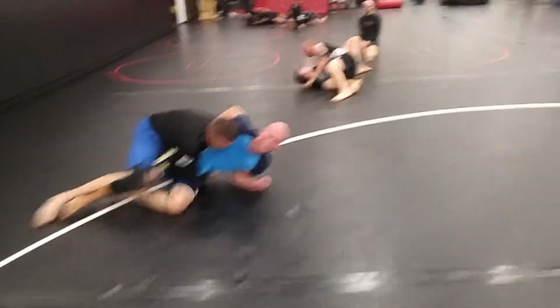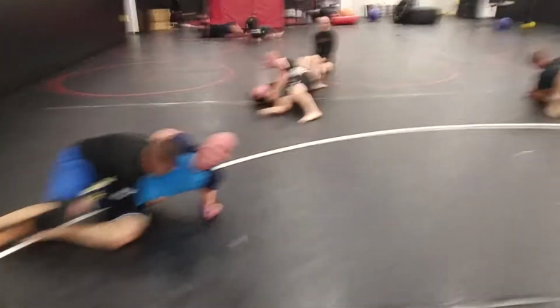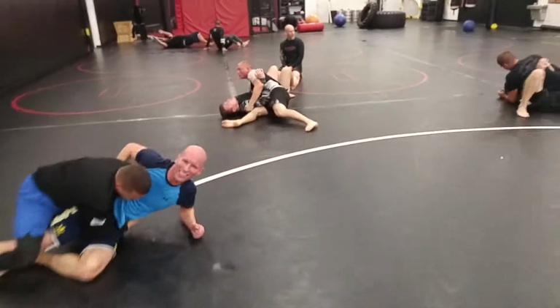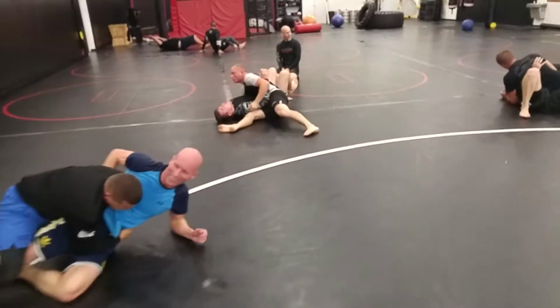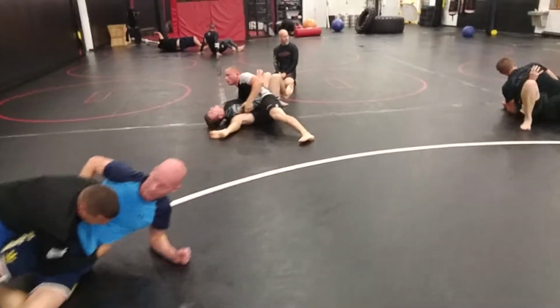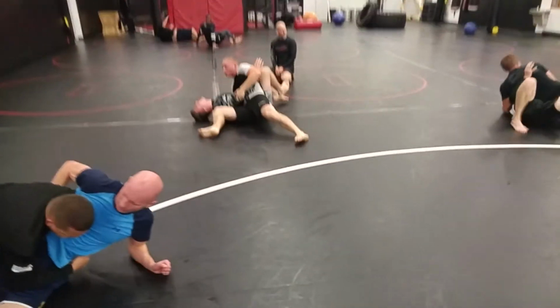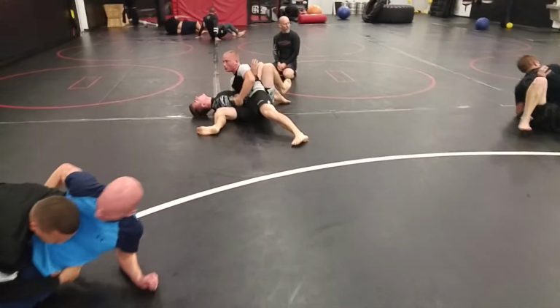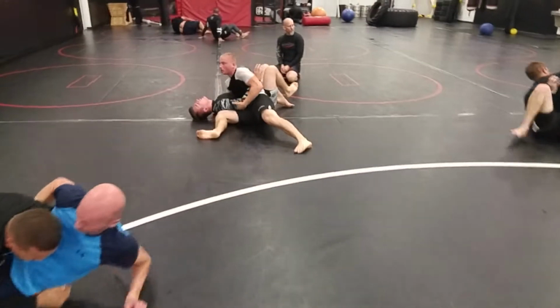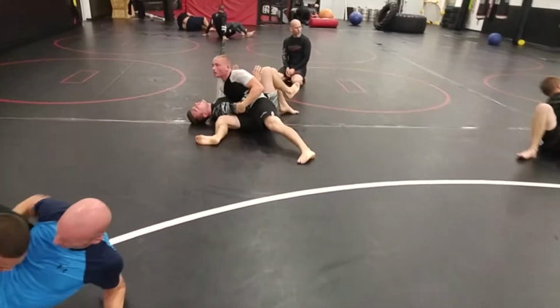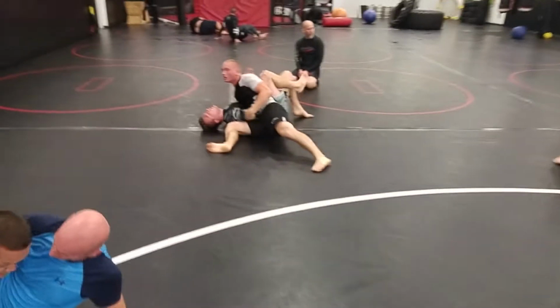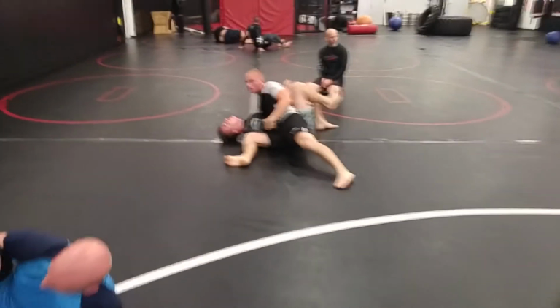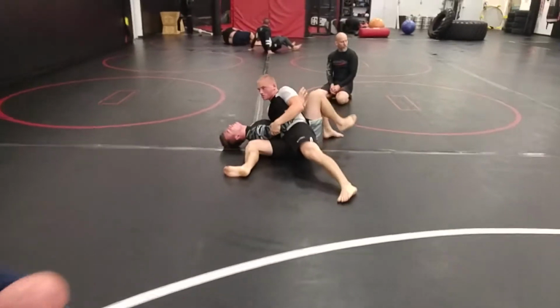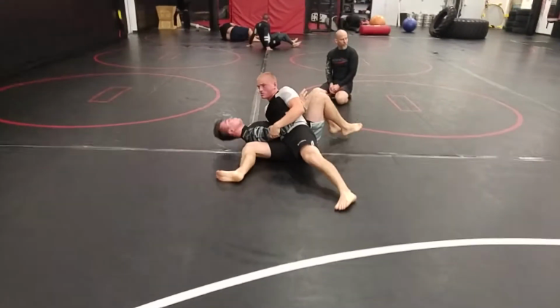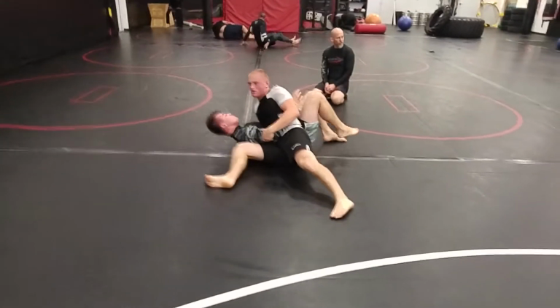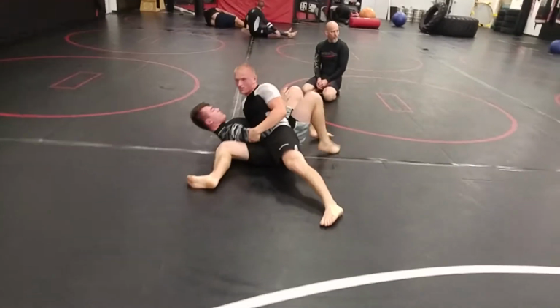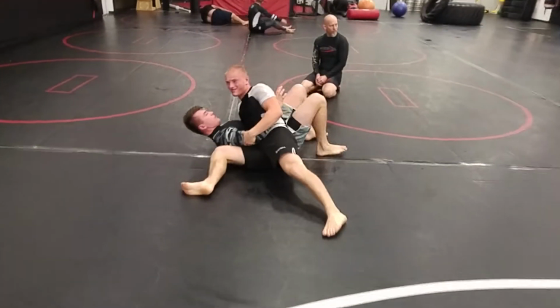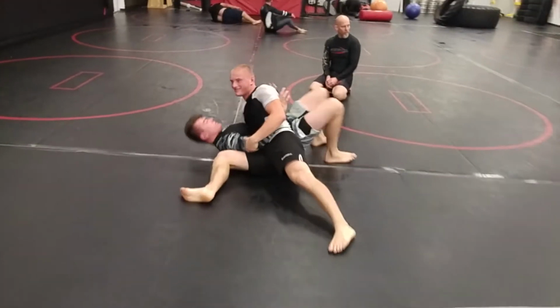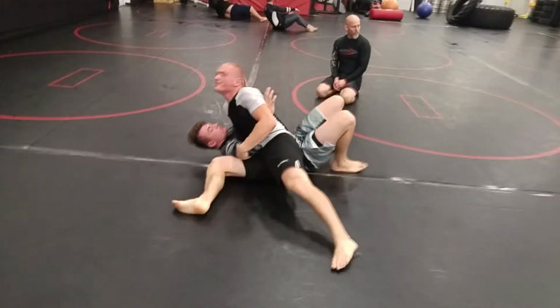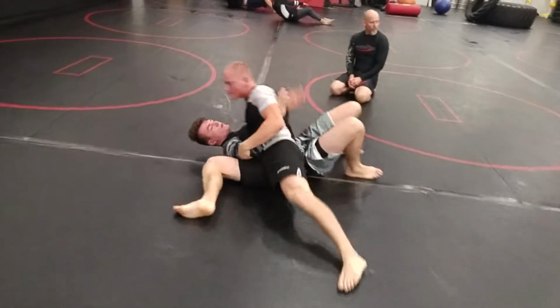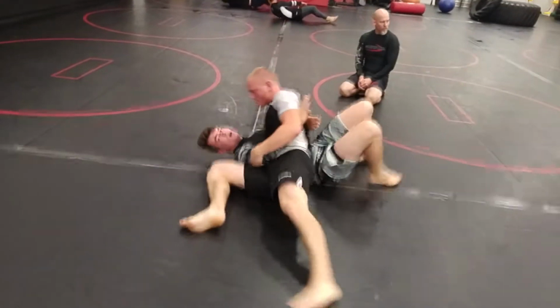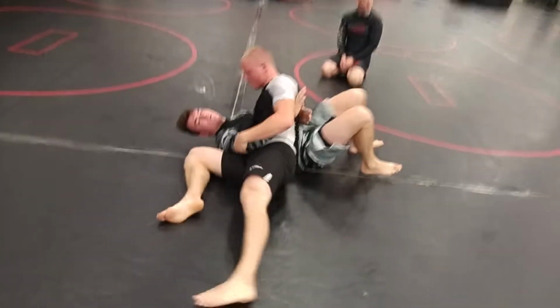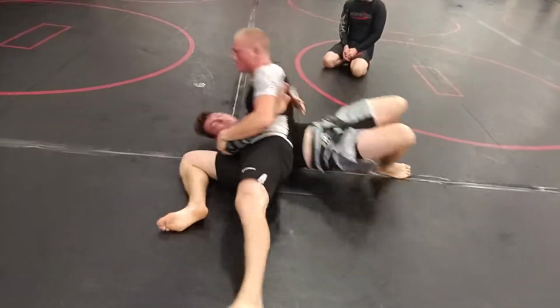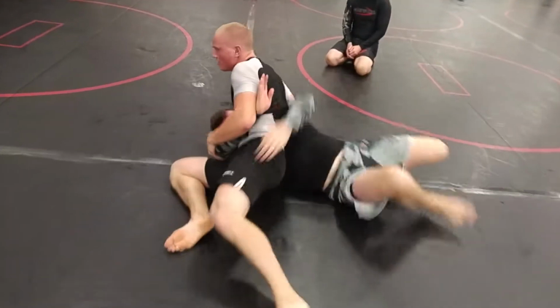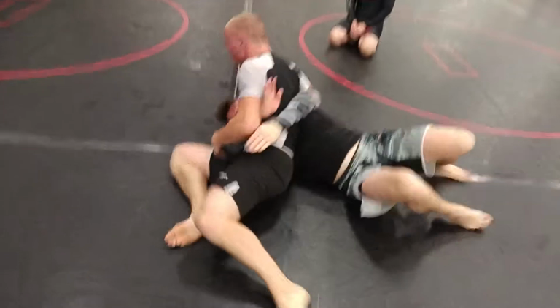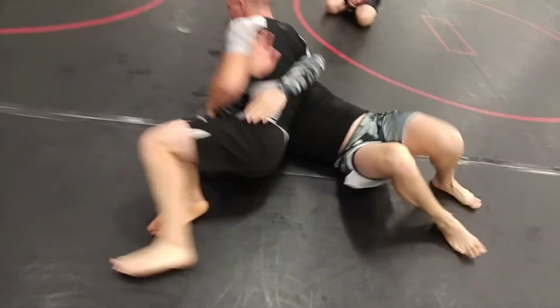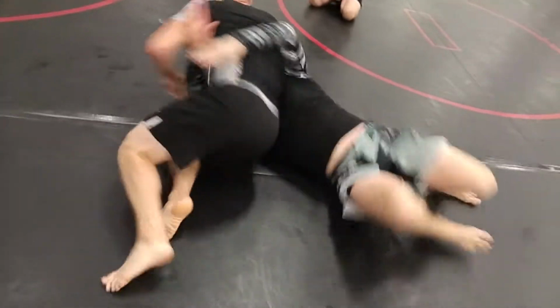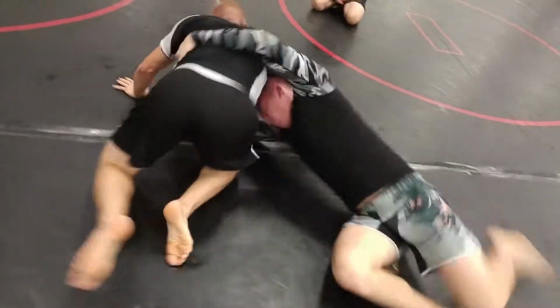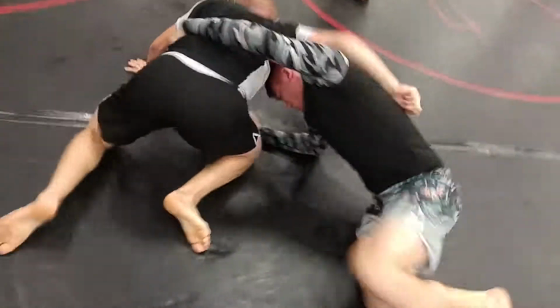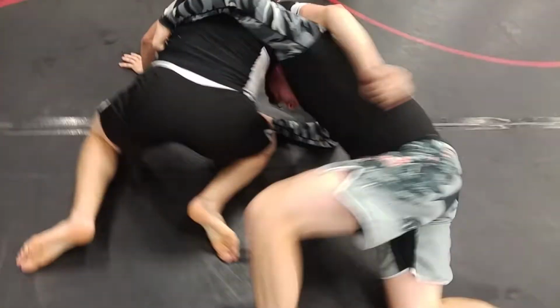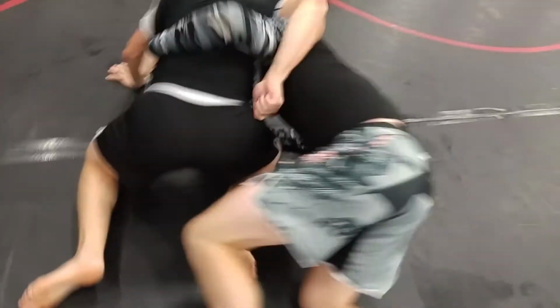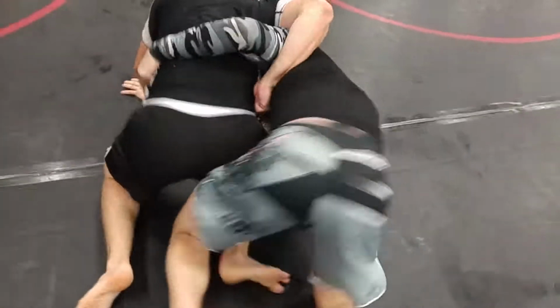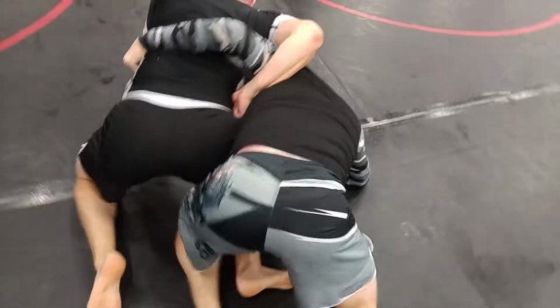Quick underhook drill. Somebody kills it. Reach past, reach, reach, reach, reach, reach — up to your knees.